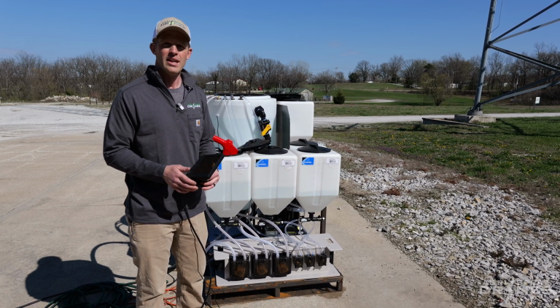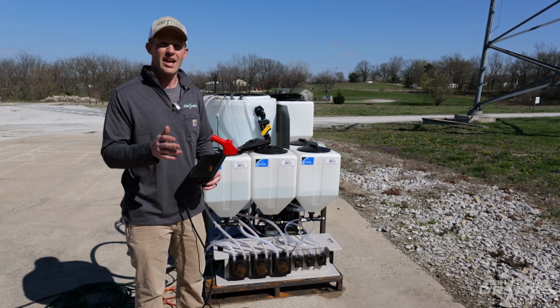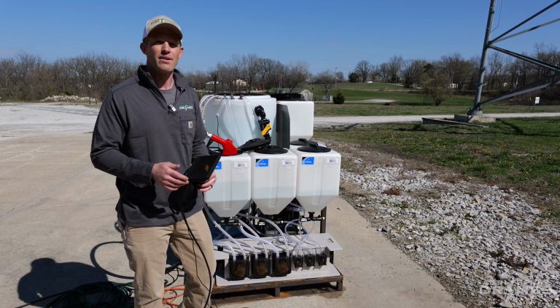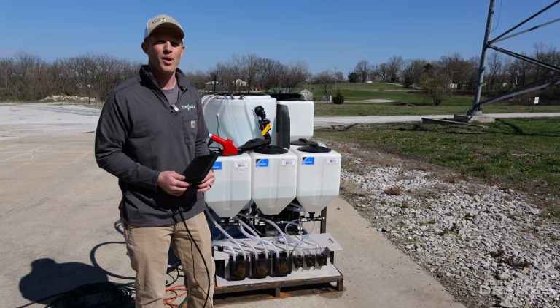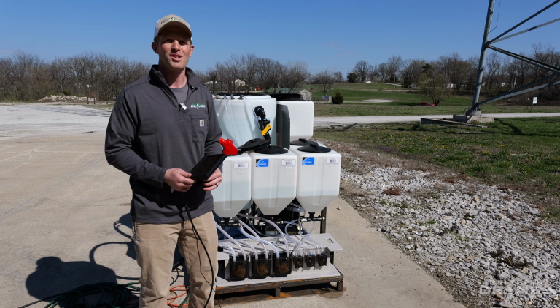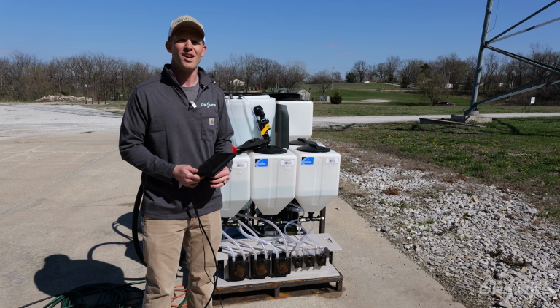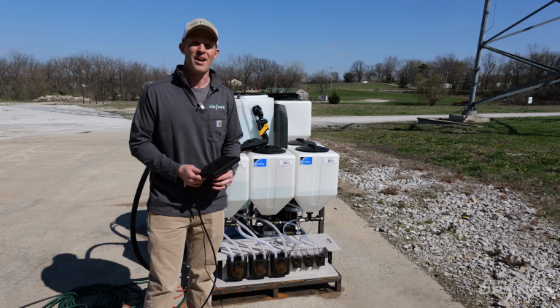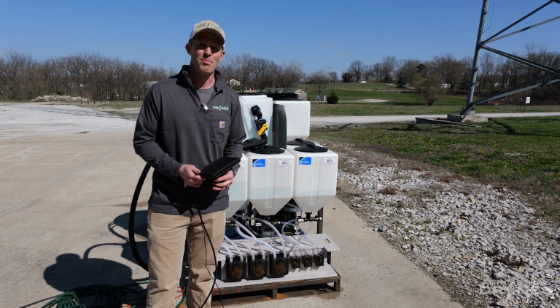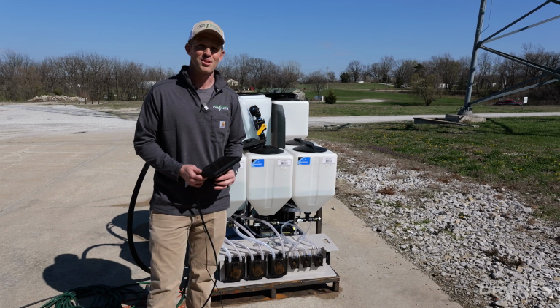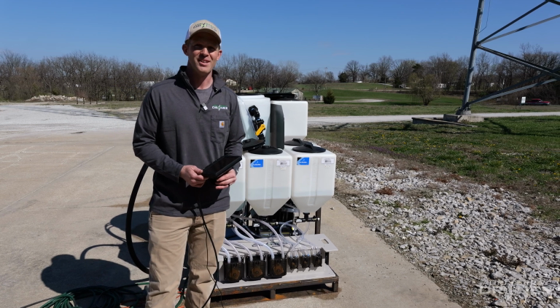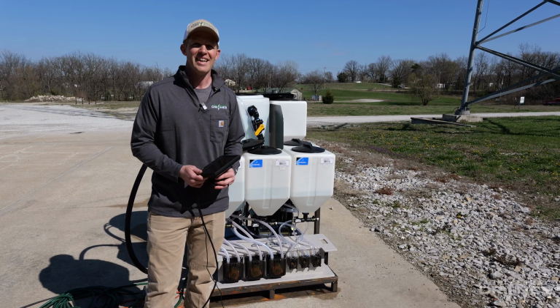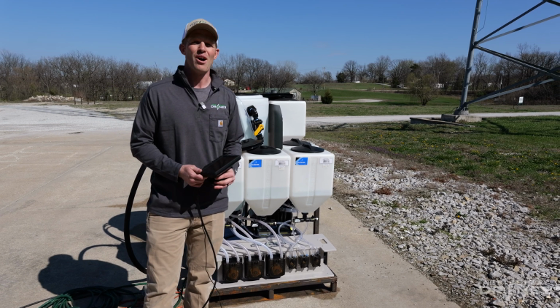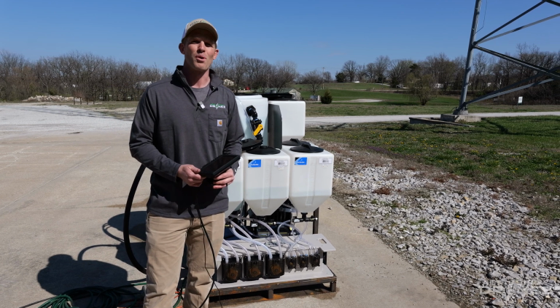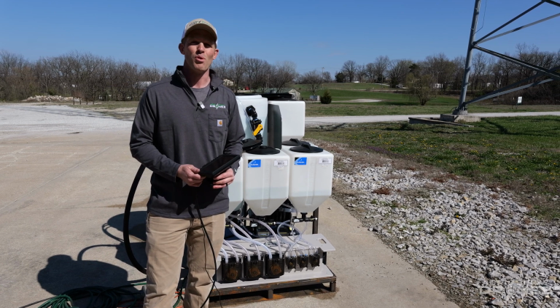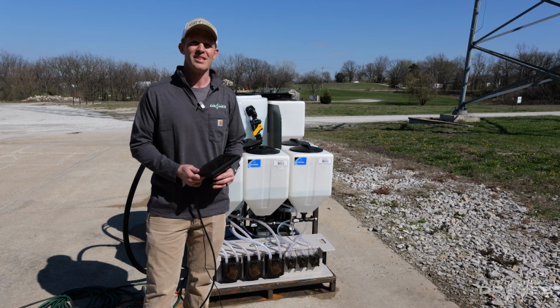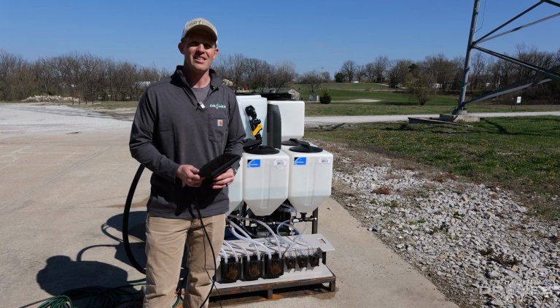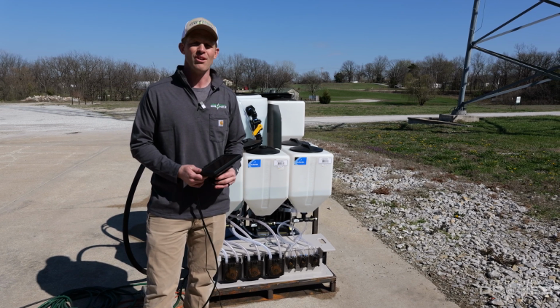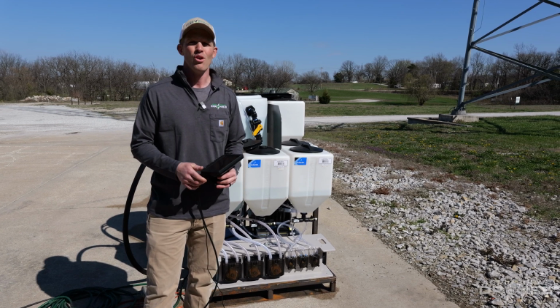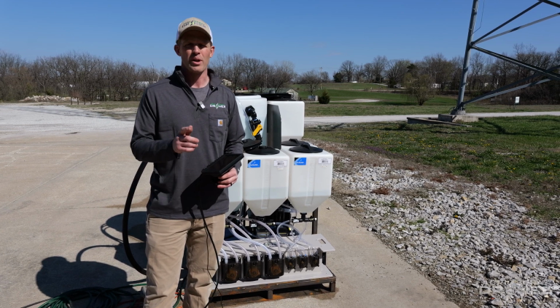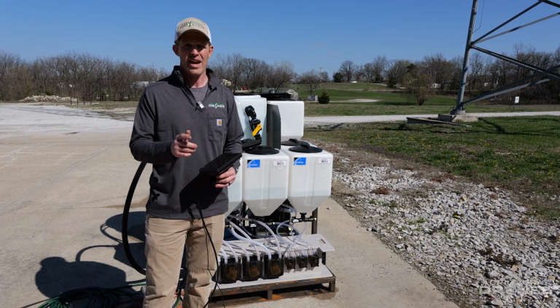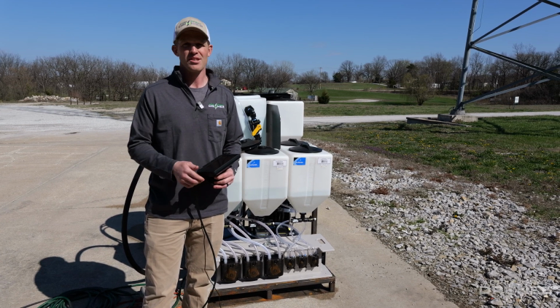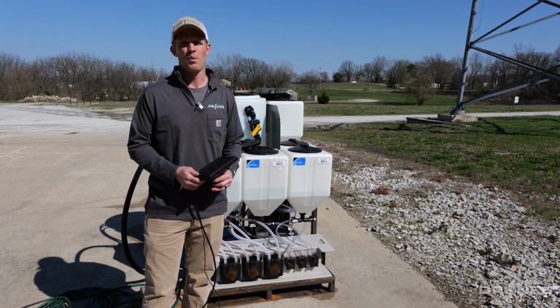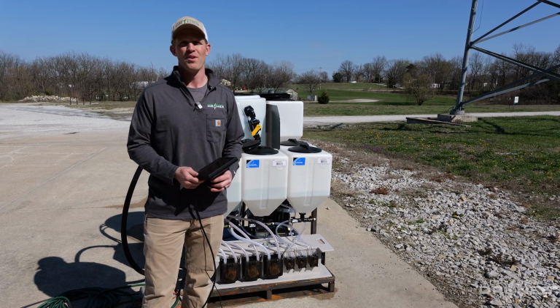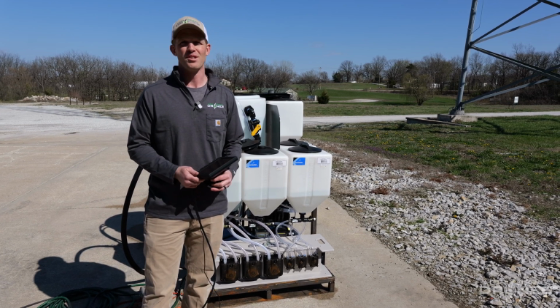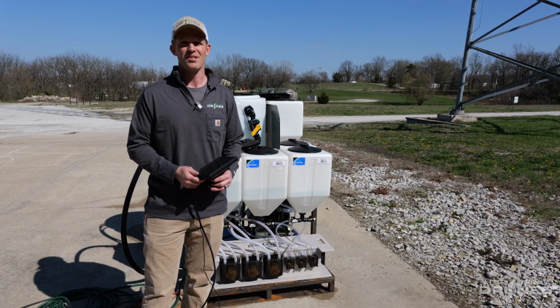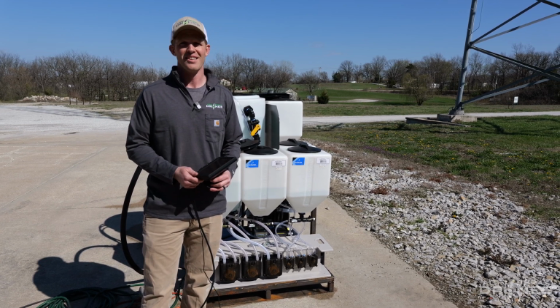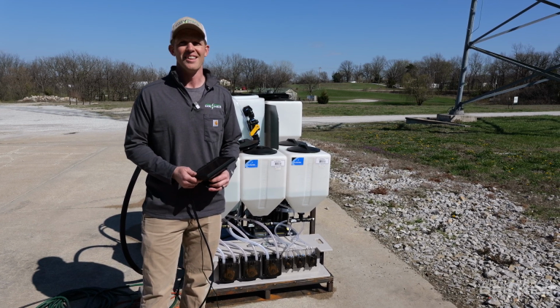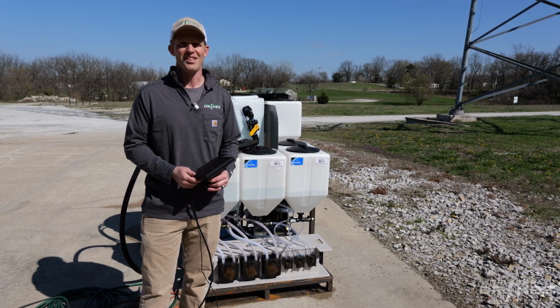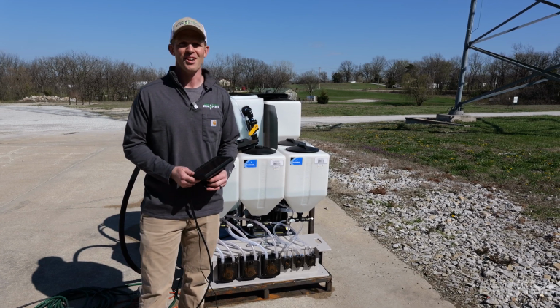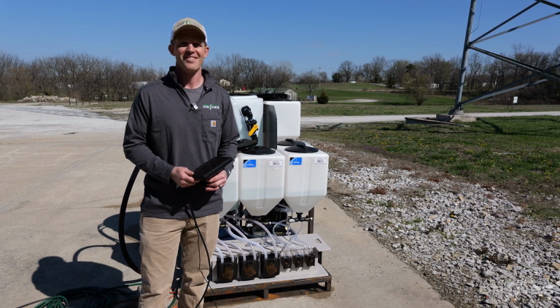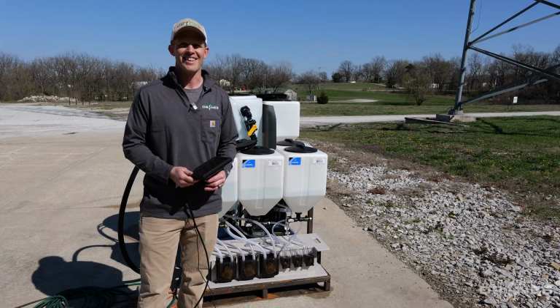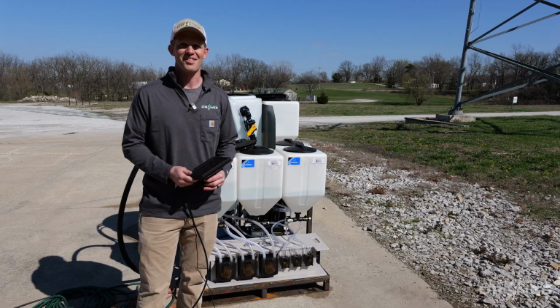If you guys have questions on the auto mixer, how it works in more detail, or want to get your hands on one for this season, let us know. Thanks.